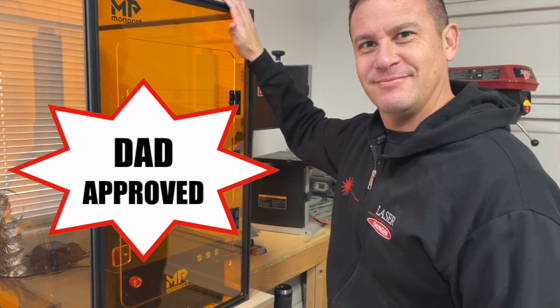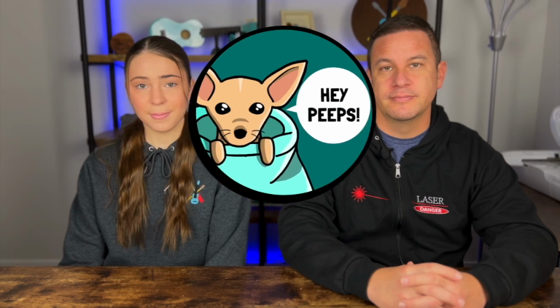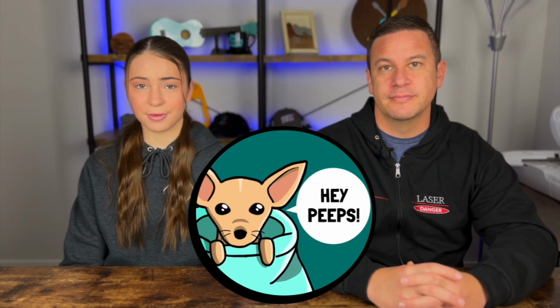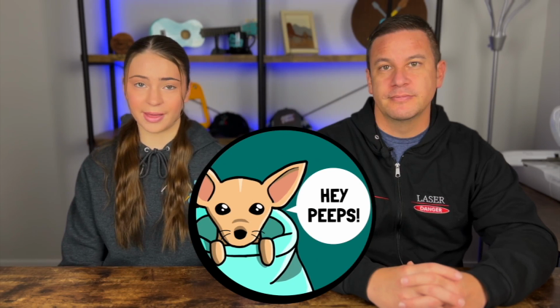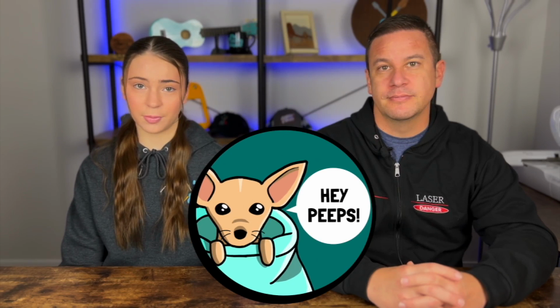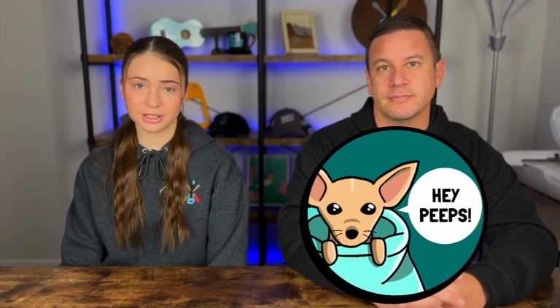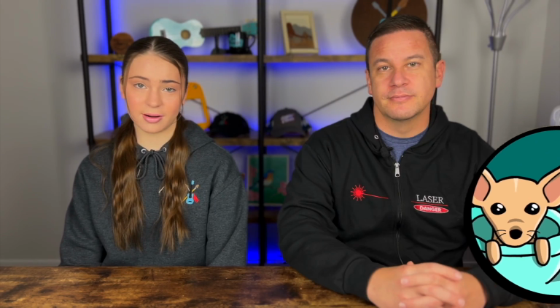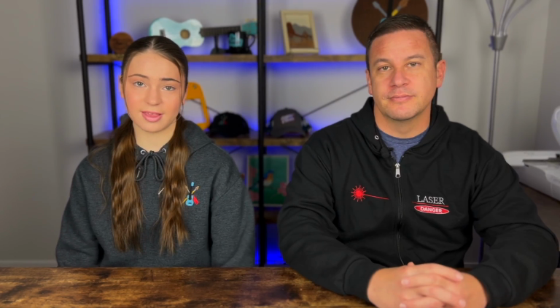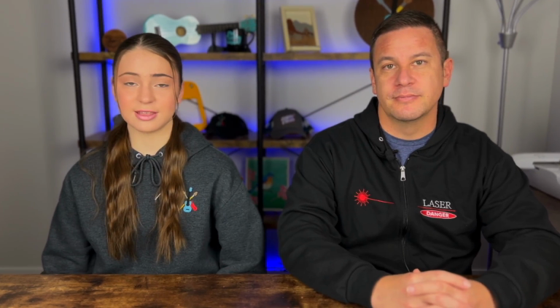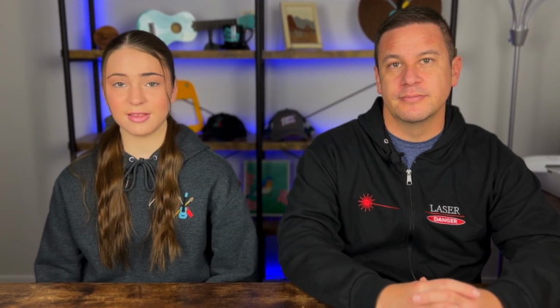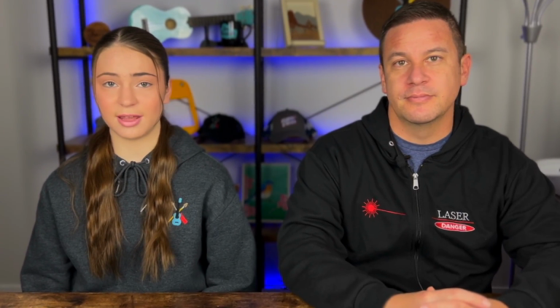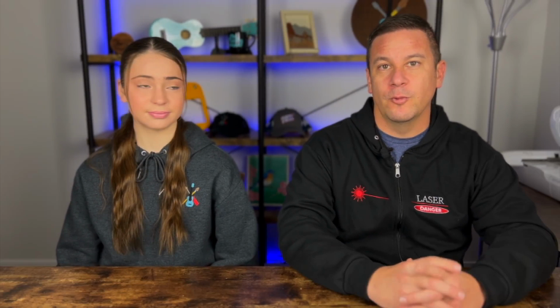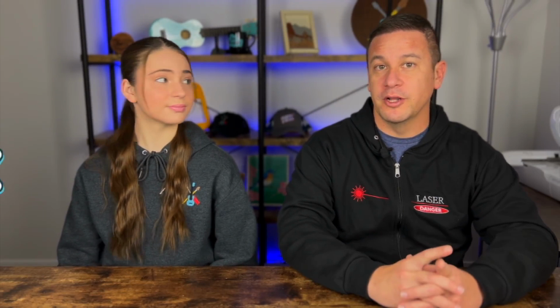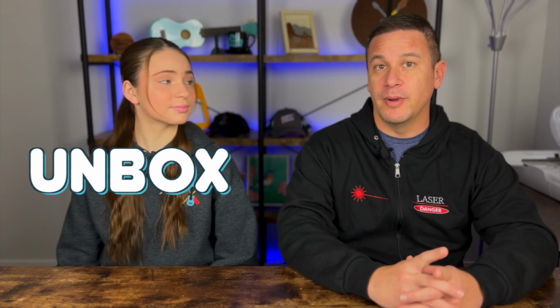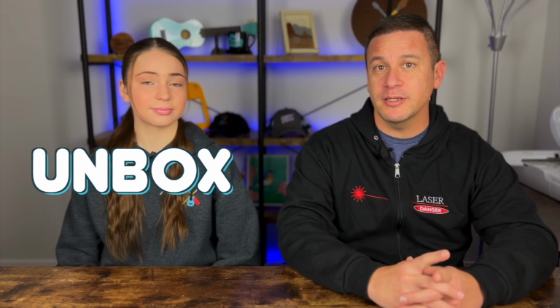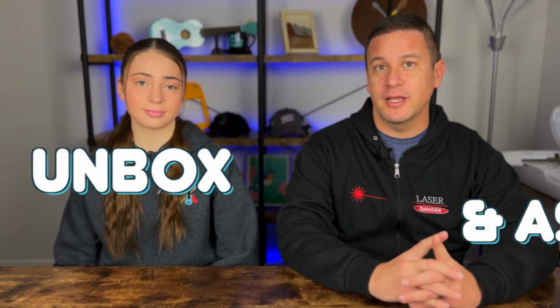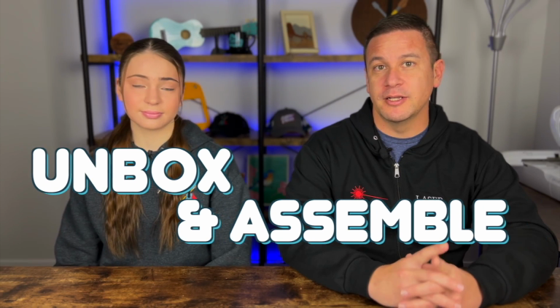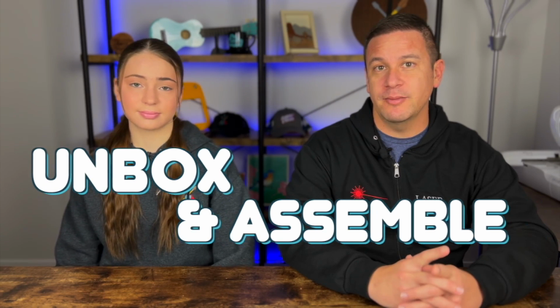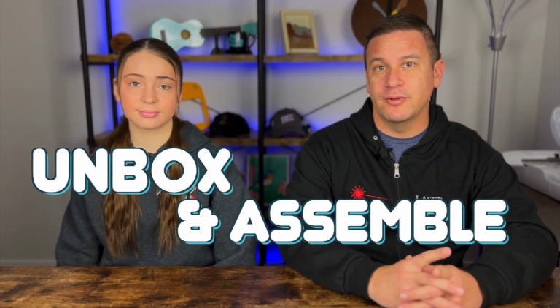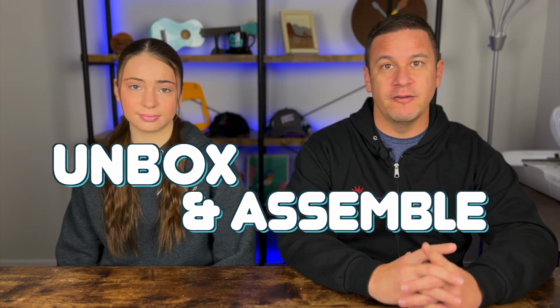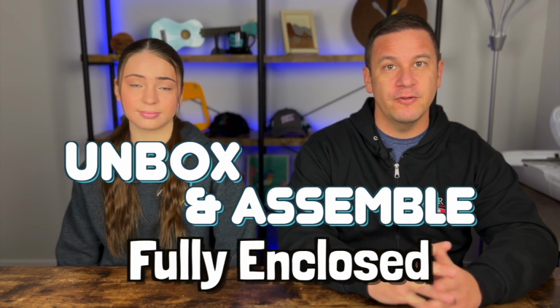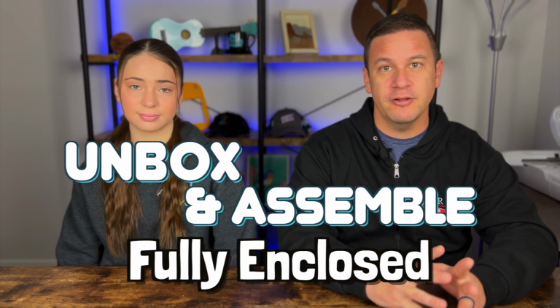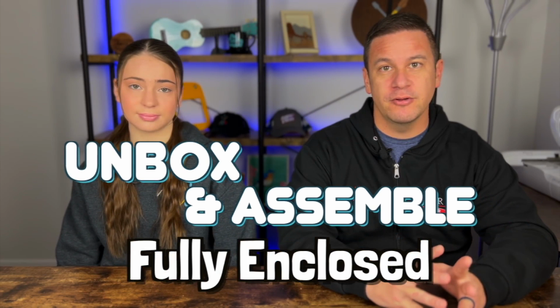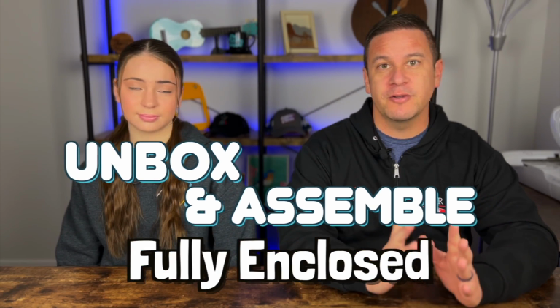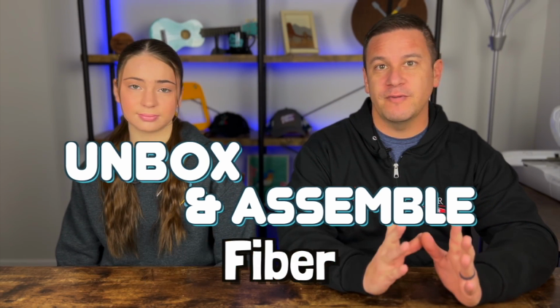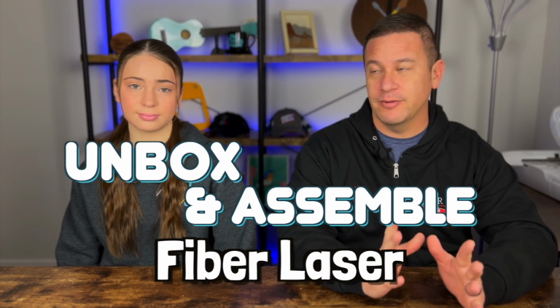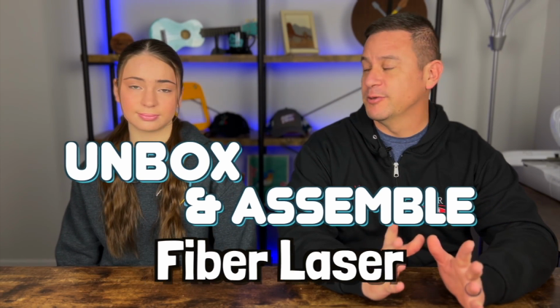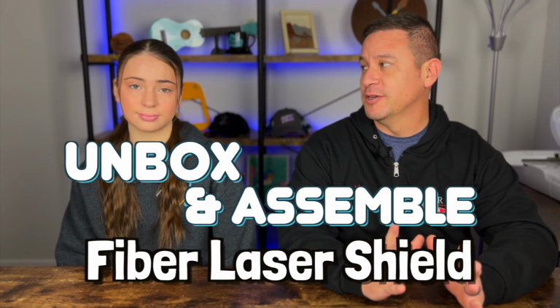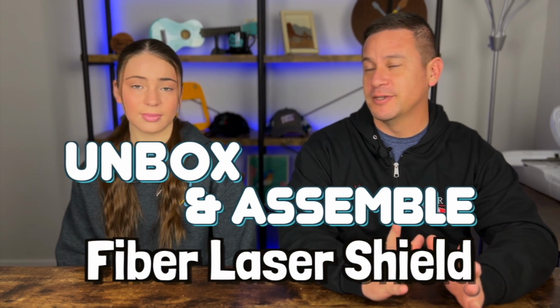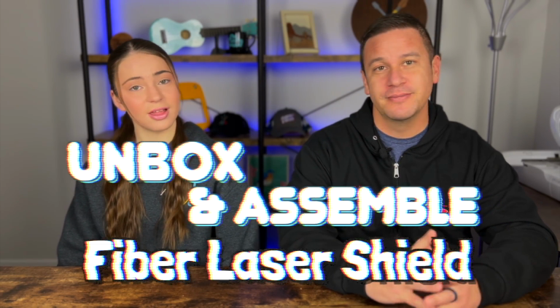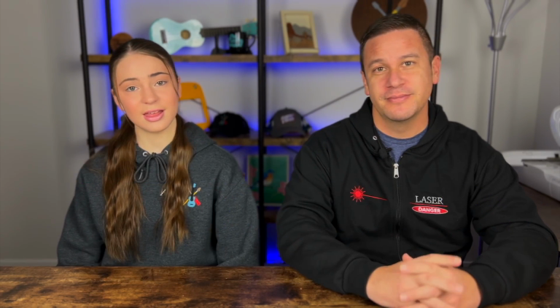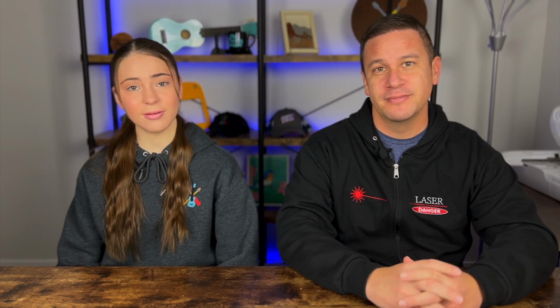Hey, P.U. Saga. I'm back to Project Anonymous, and in today's video we're going to unbox and assemble a fully enclosed fiber laser shield. Let's get to it!